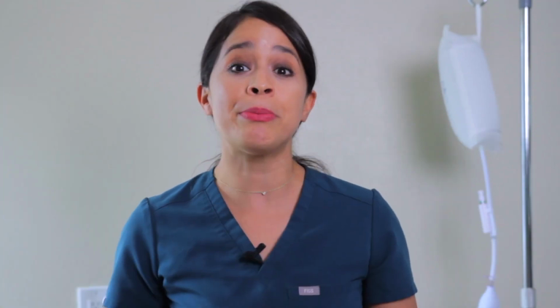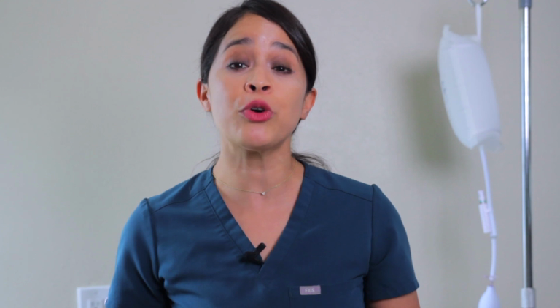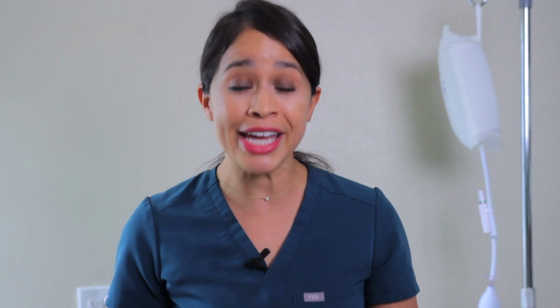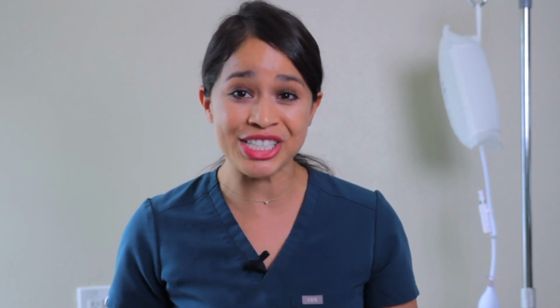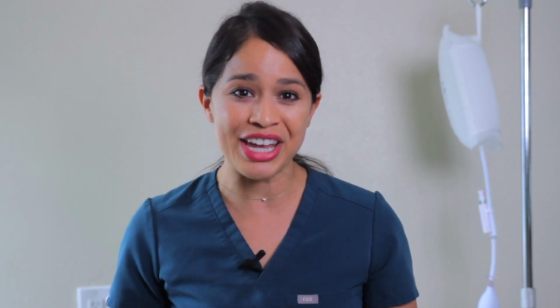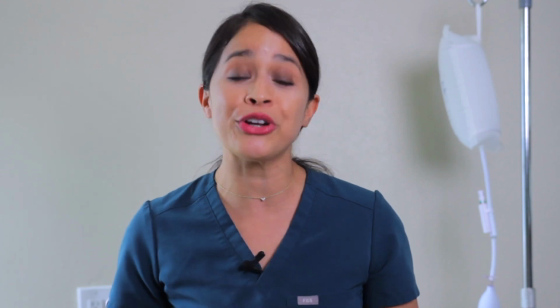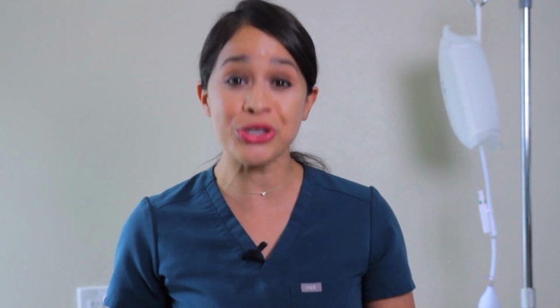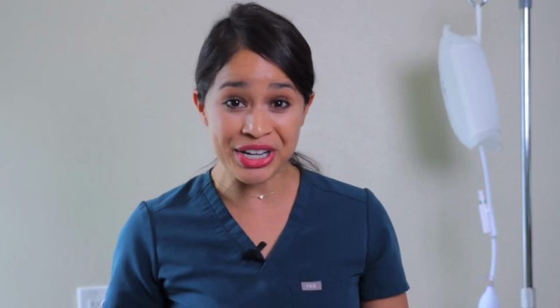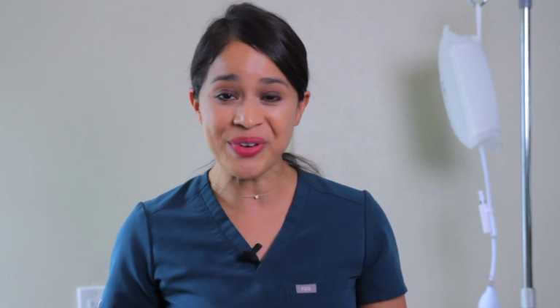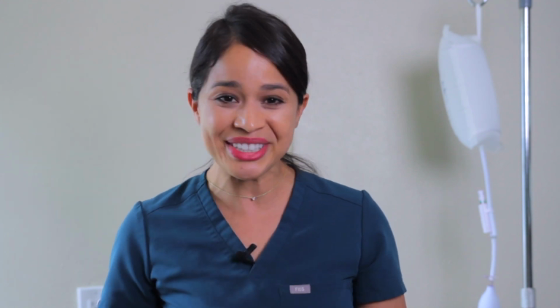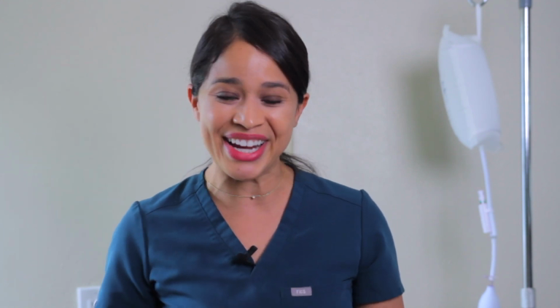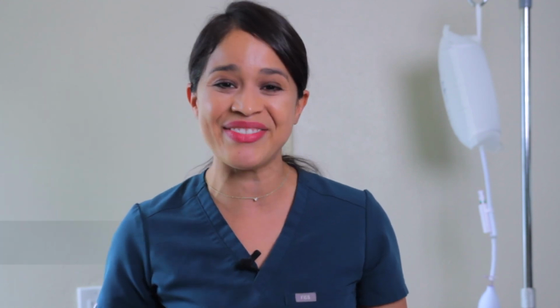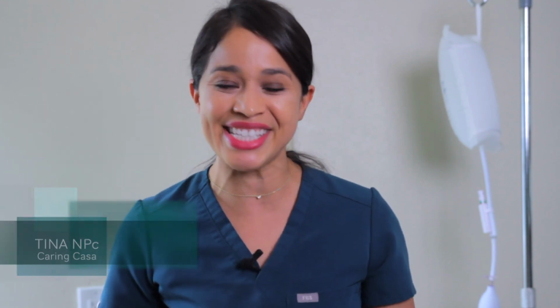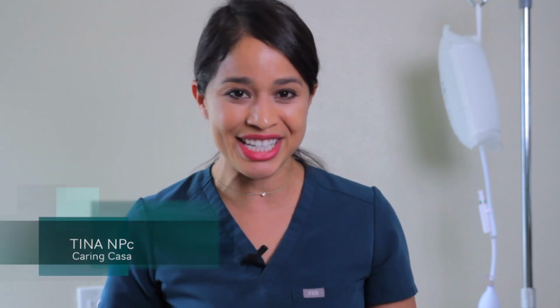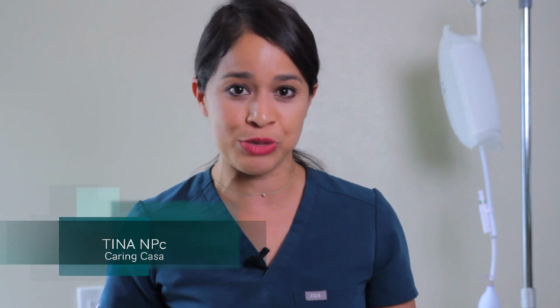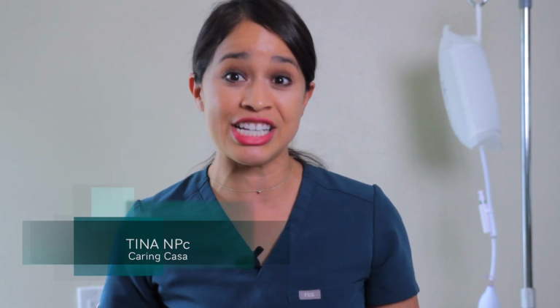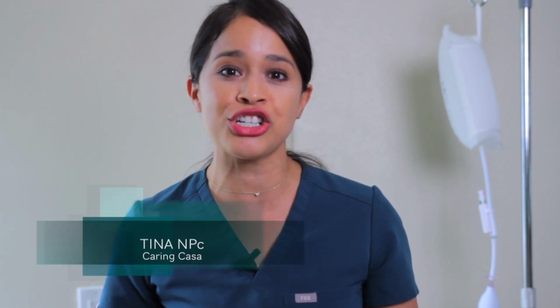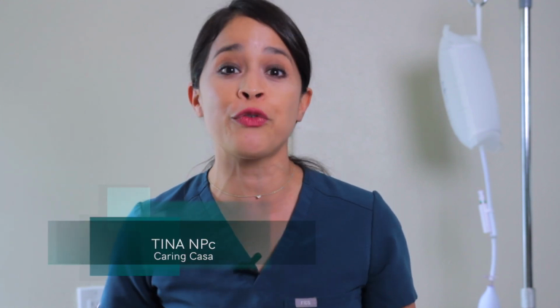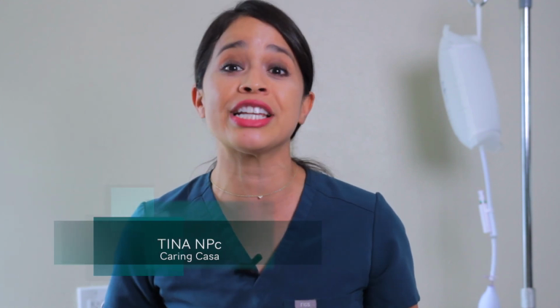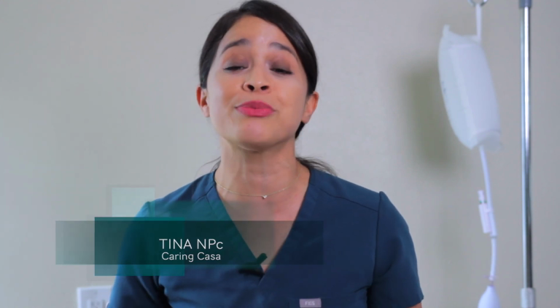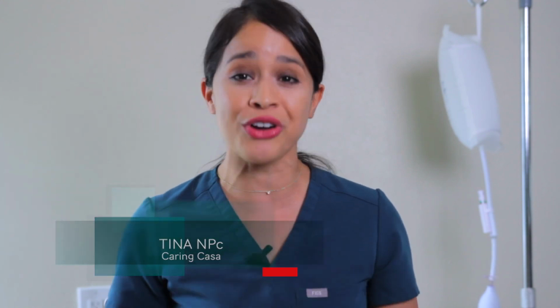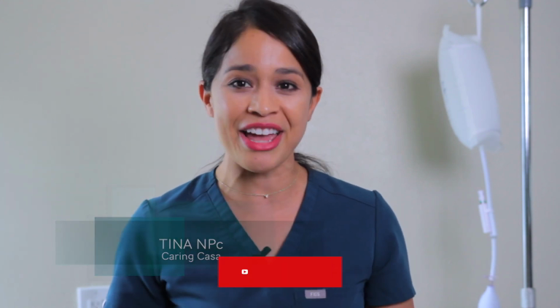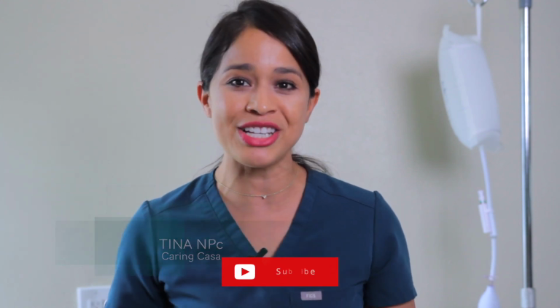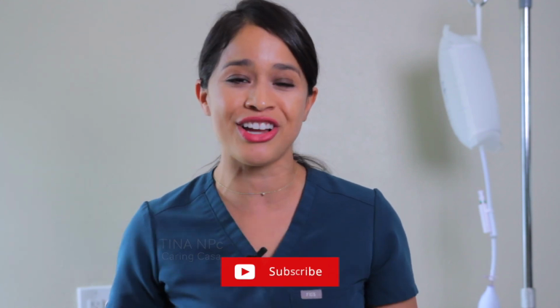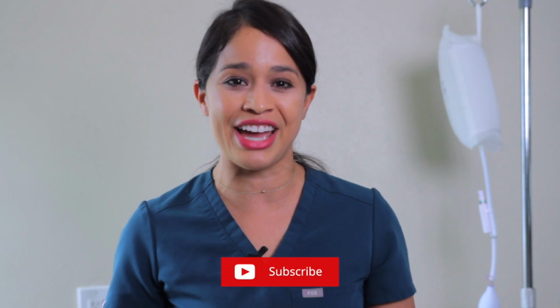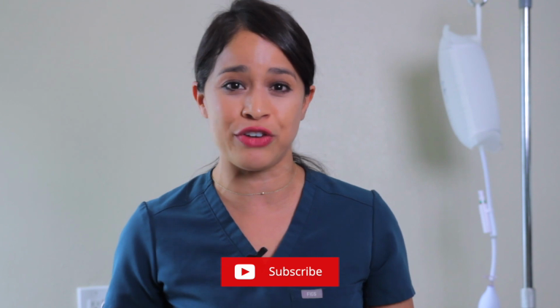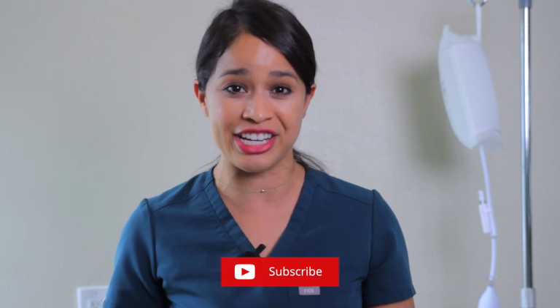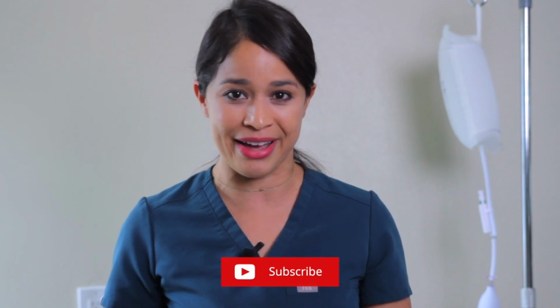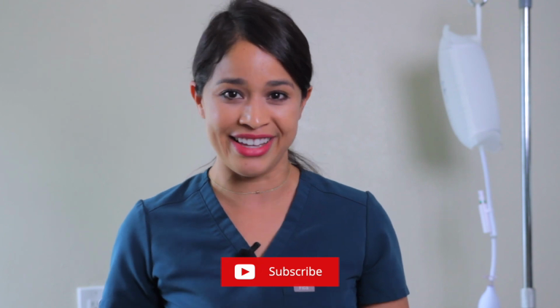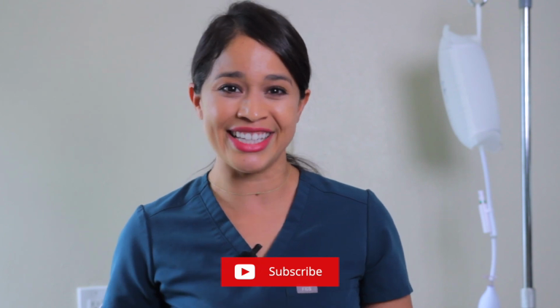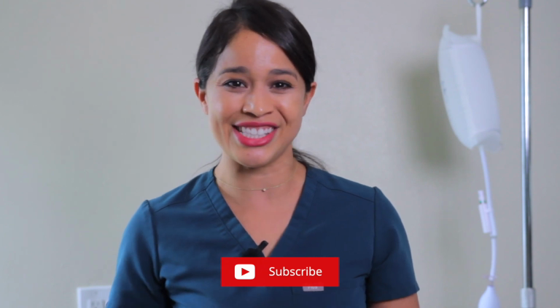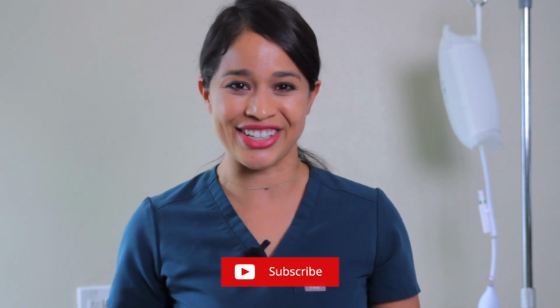But before we get into it, welcome. My name is Tina, Nurse Practitioner. Don't forget to subscribe and turn on that notification bell. Let's get started.